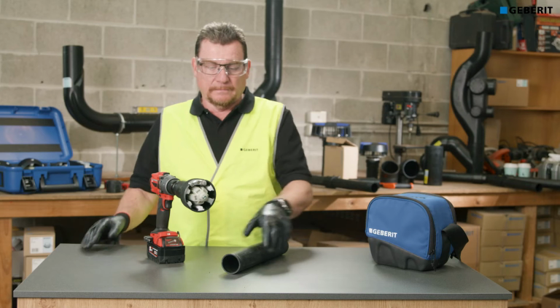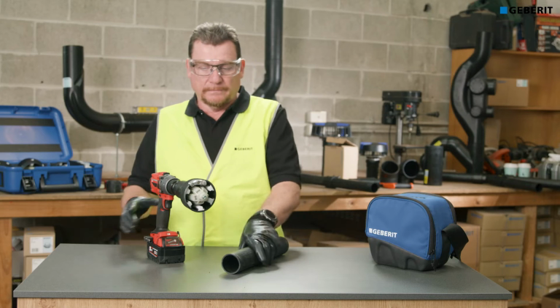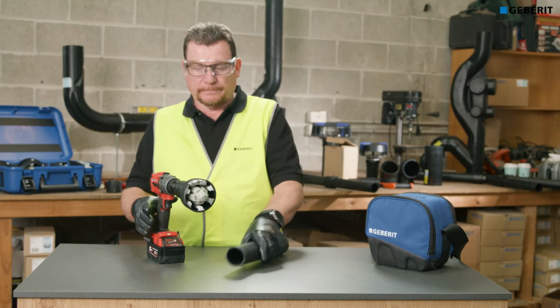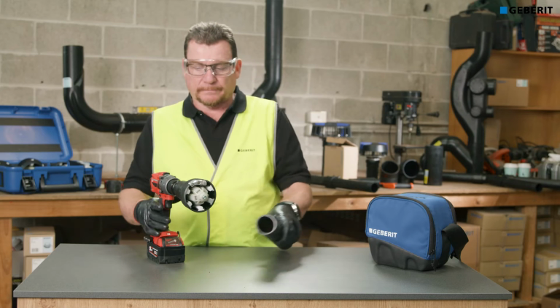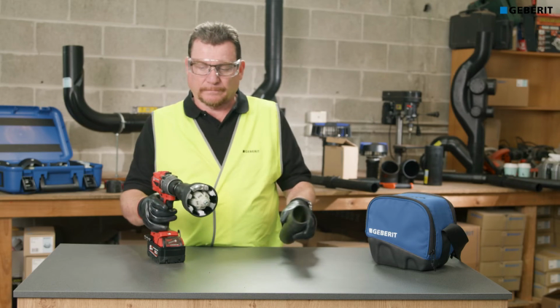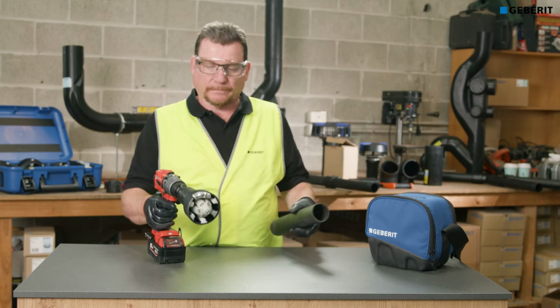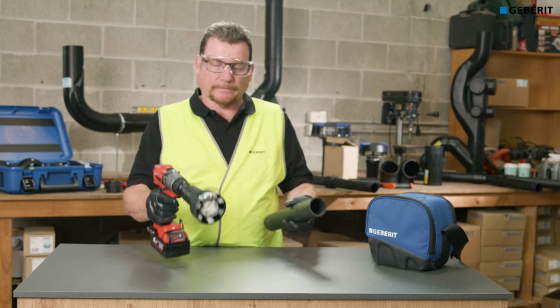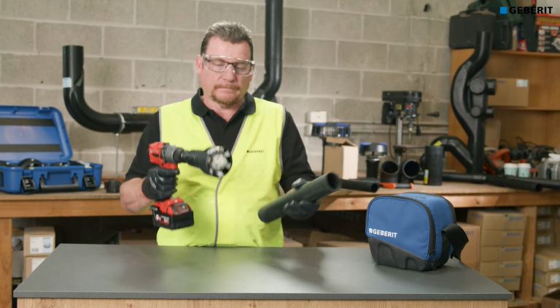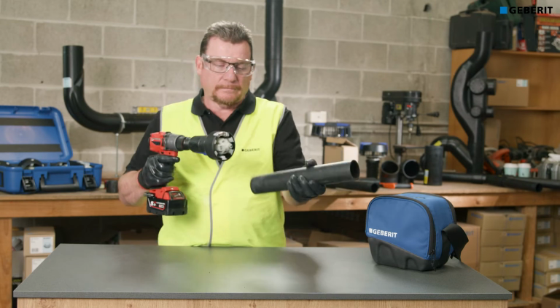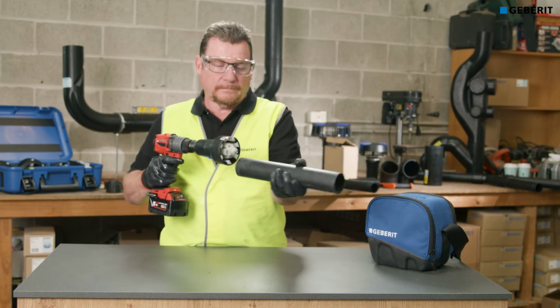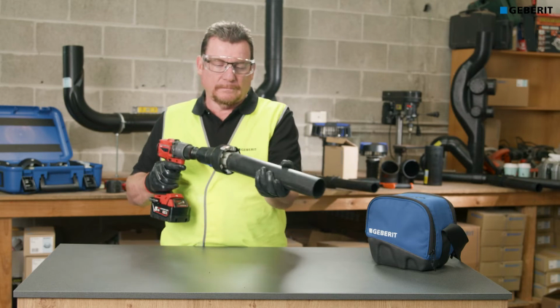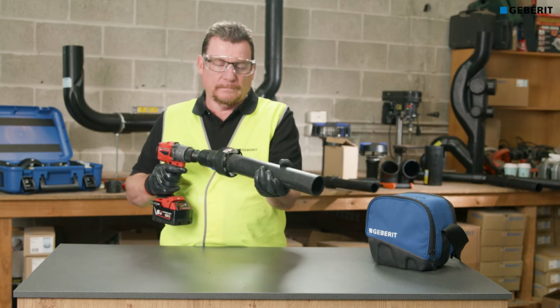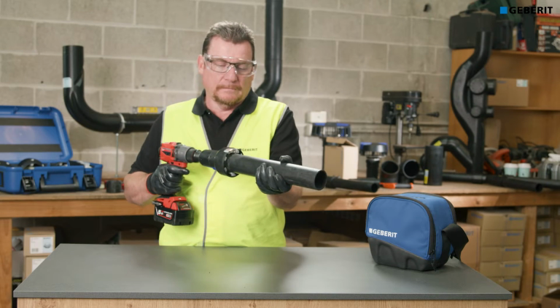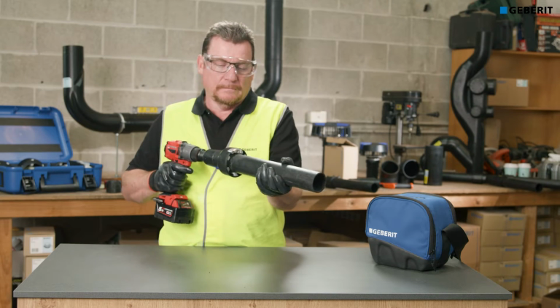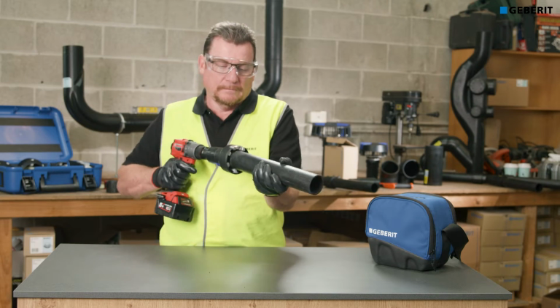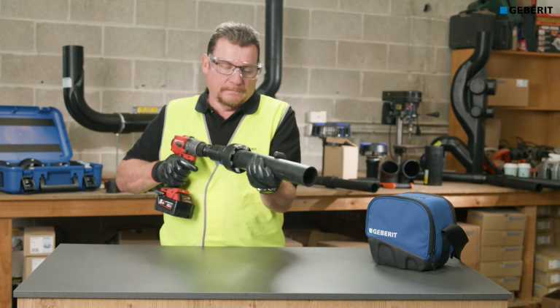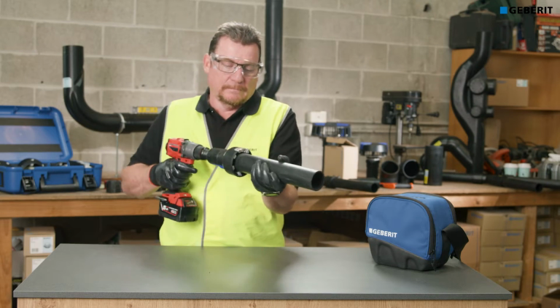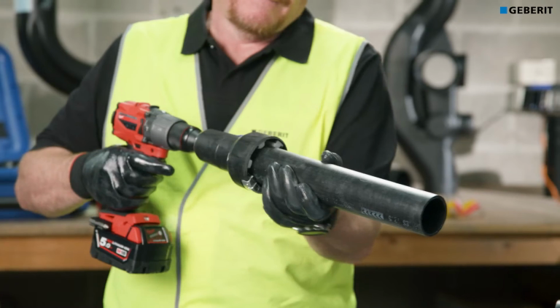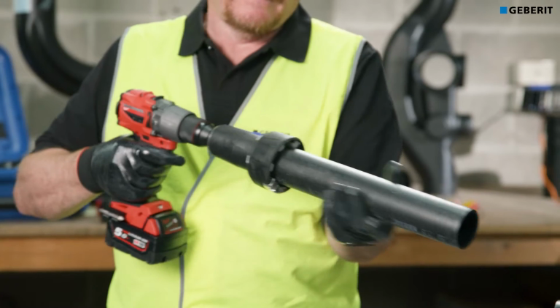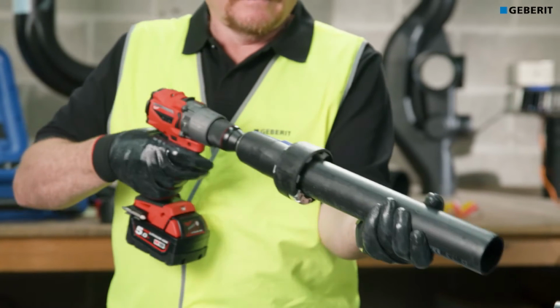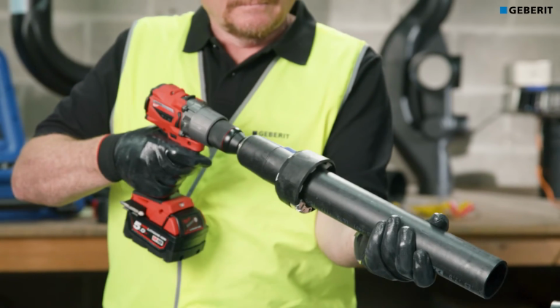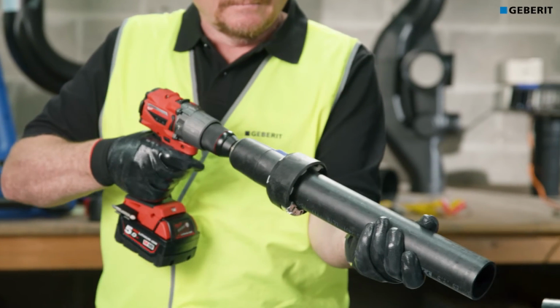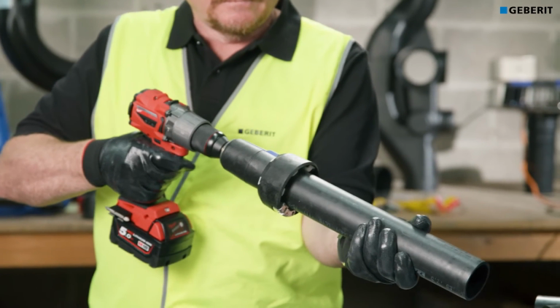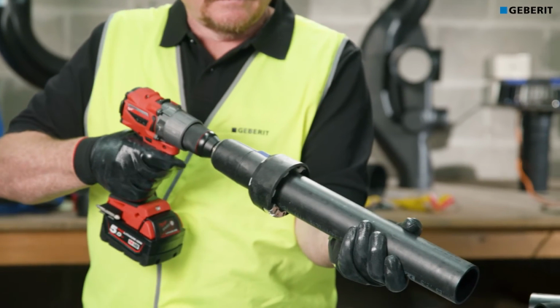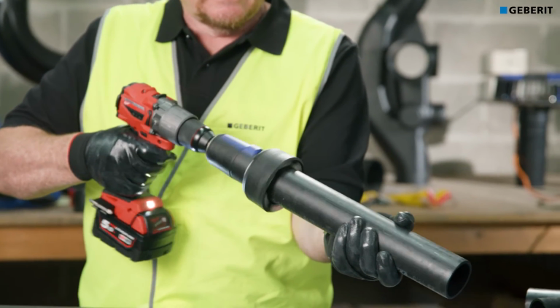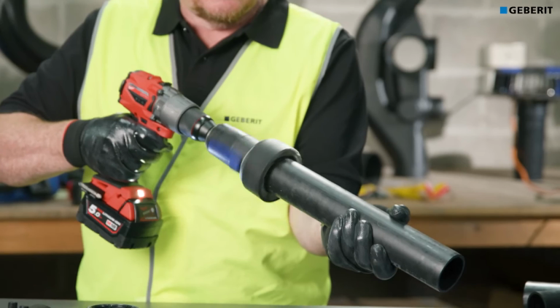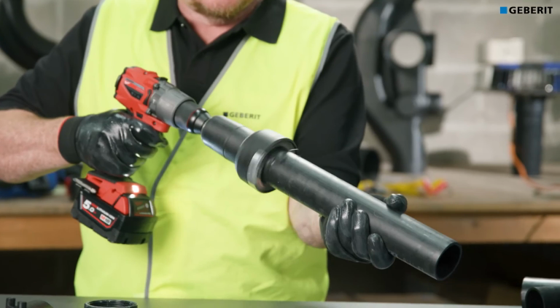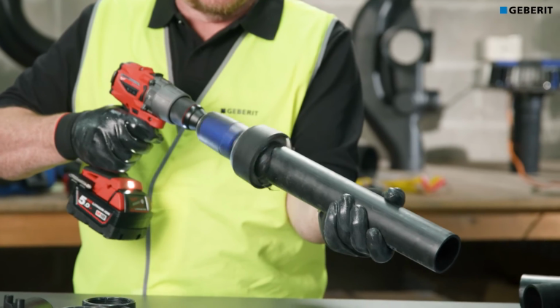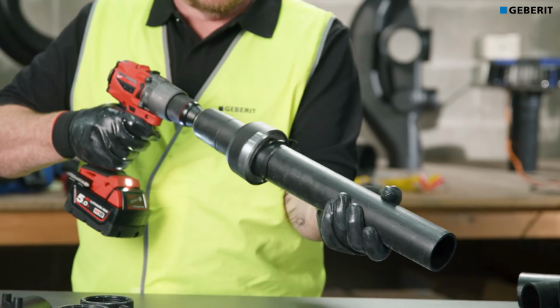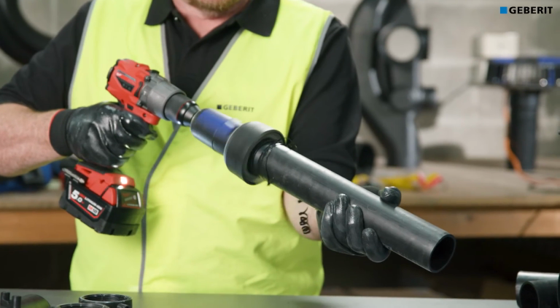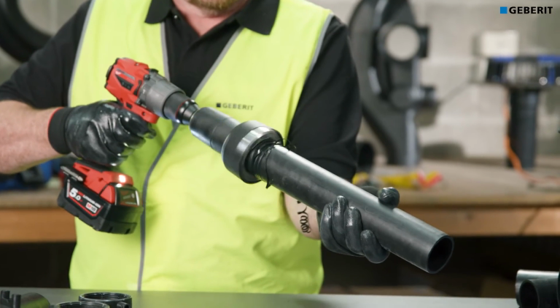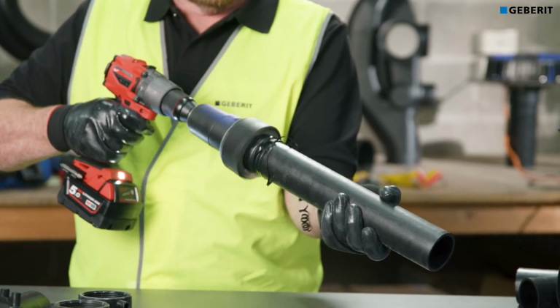Prior to welding, correctly prepare the pipe surface. This is described in greater detail in the Gebritt pipe scraper video.